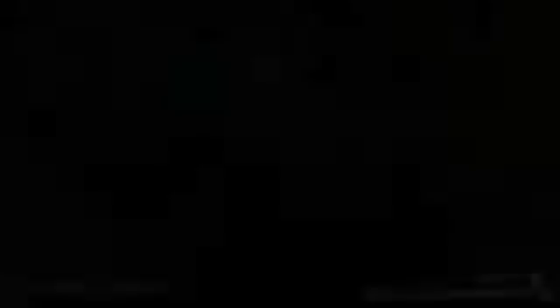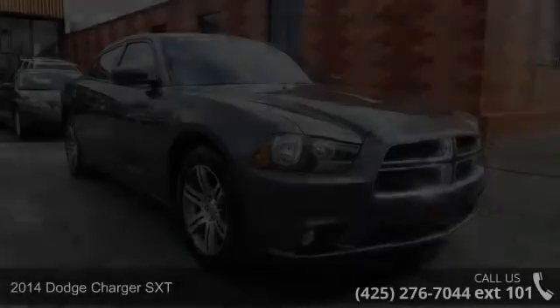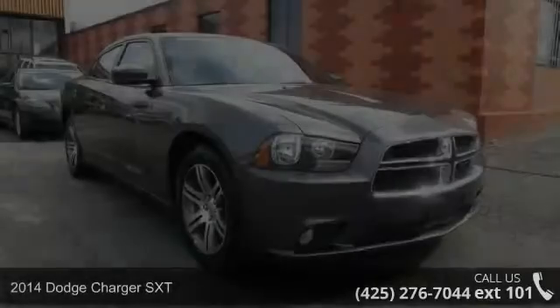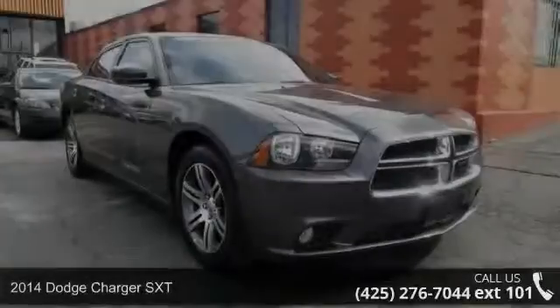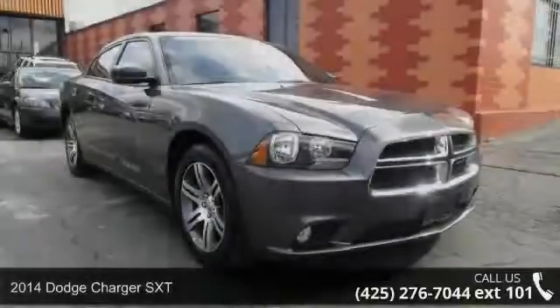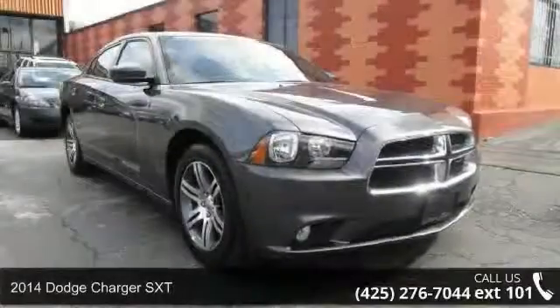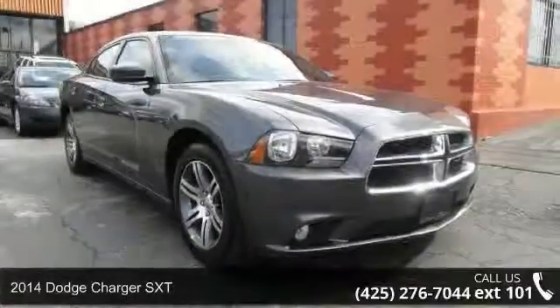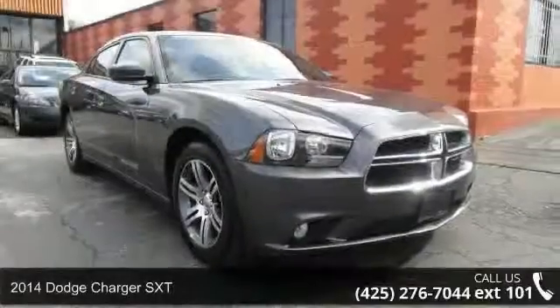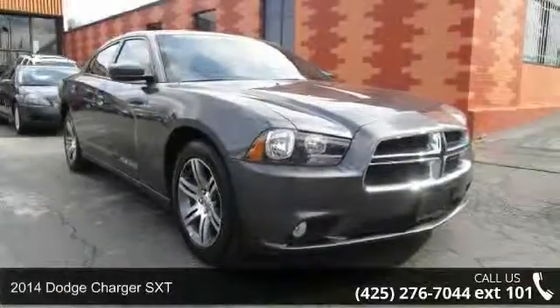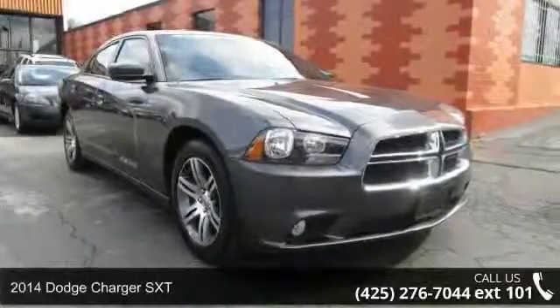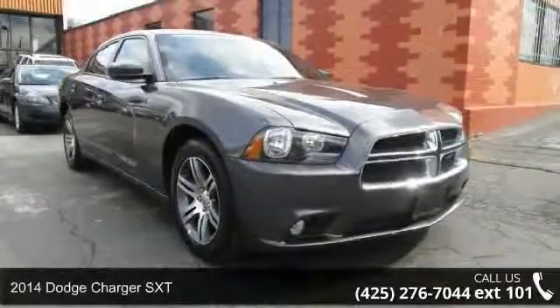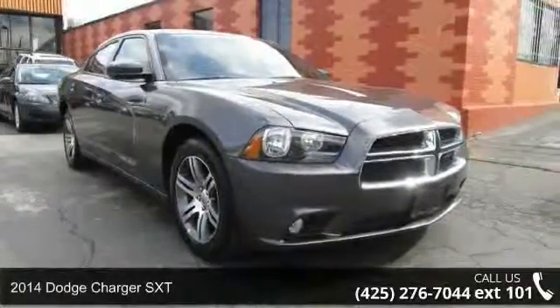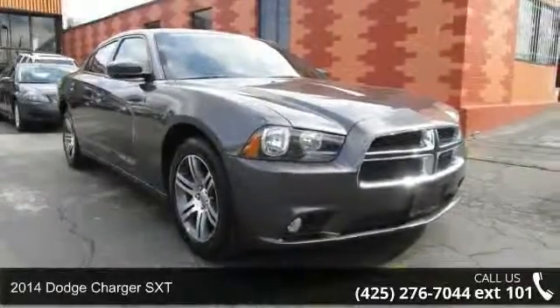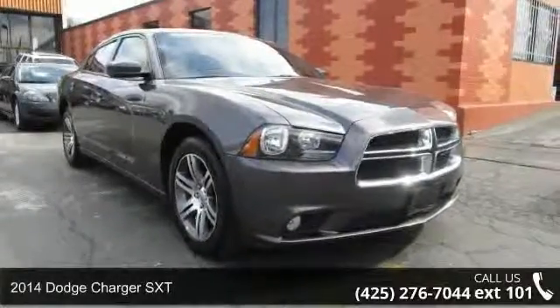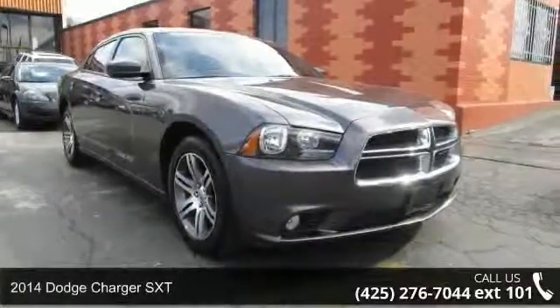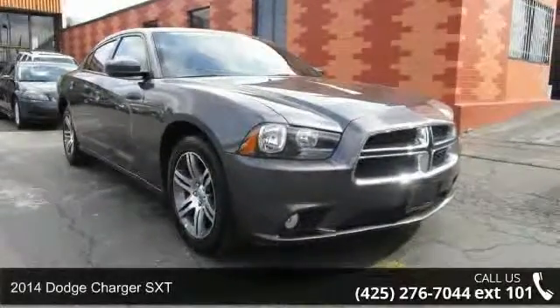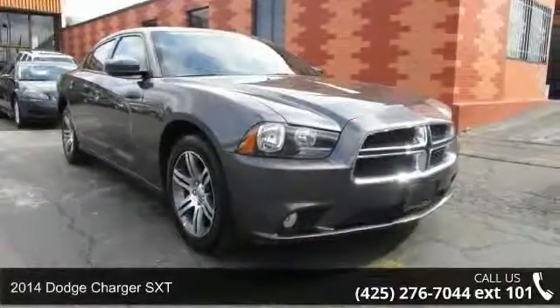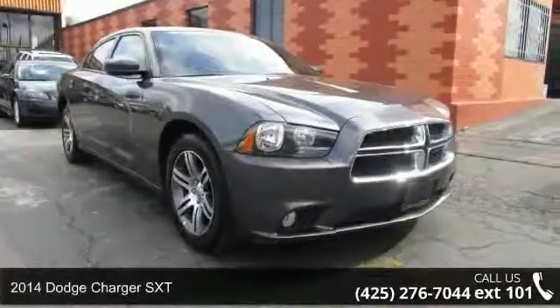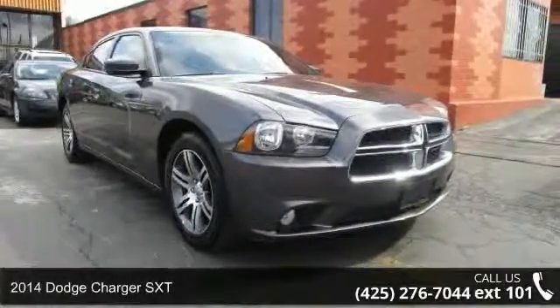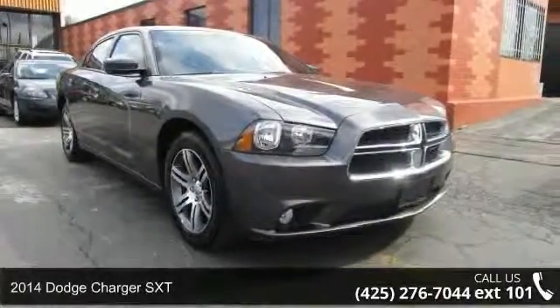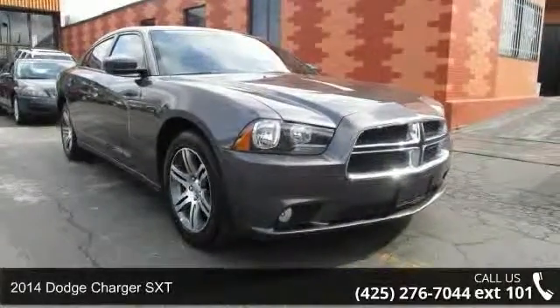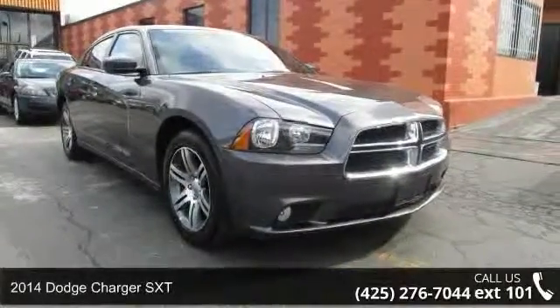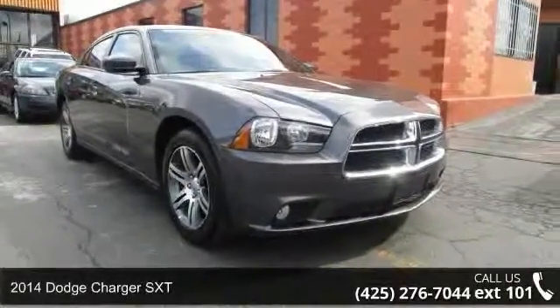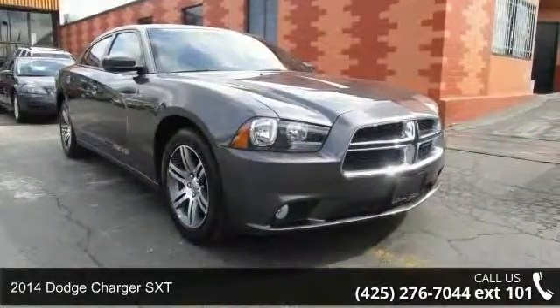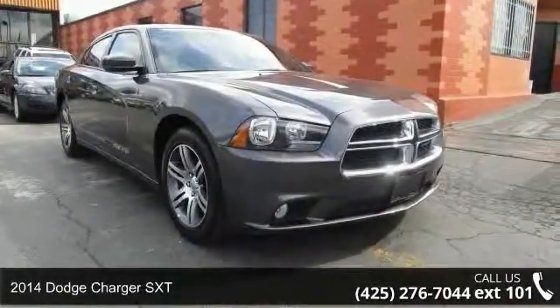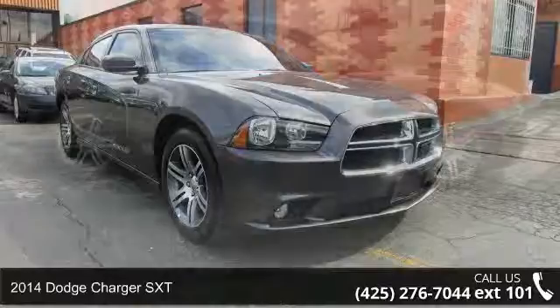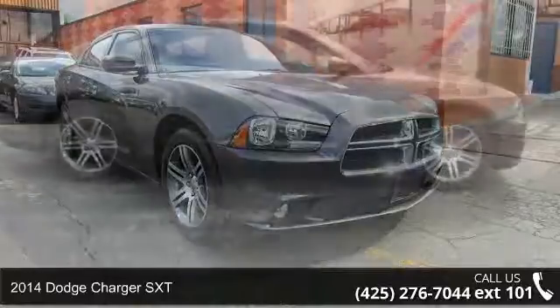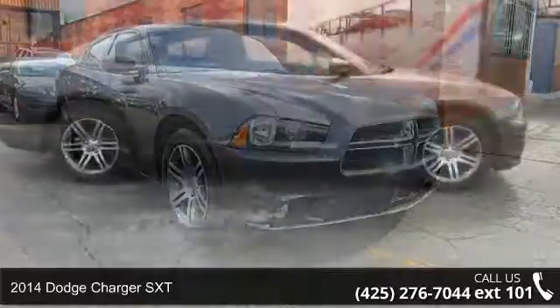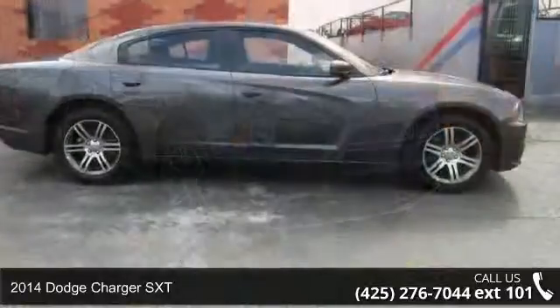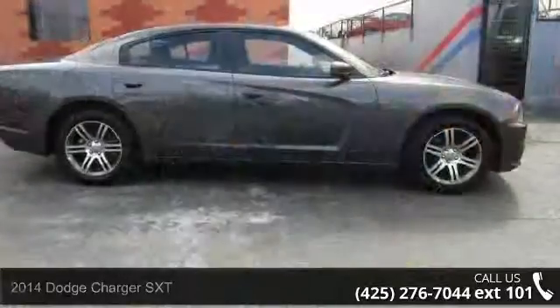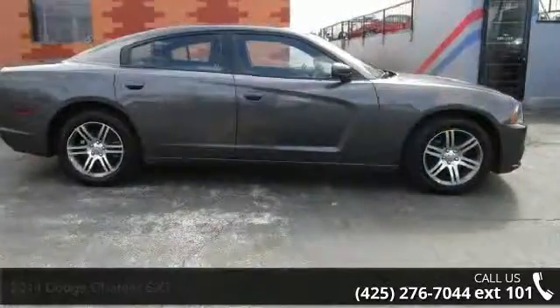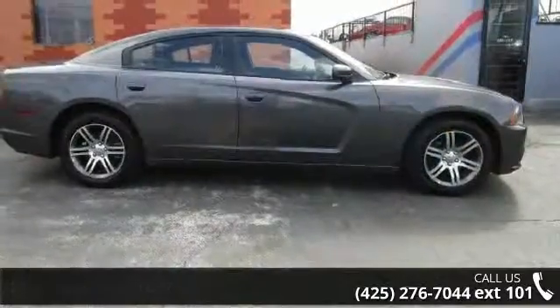Arrive in style with this 2014 Dodge Charger SXT. This may be the set of wheels you've been looking for.